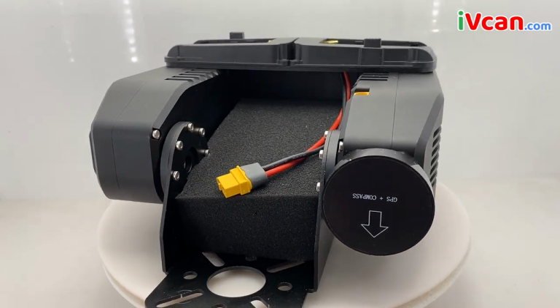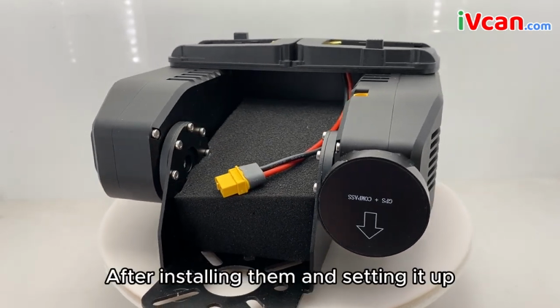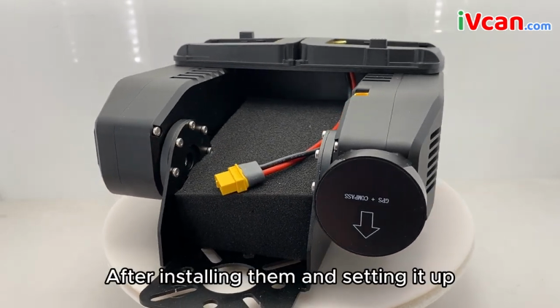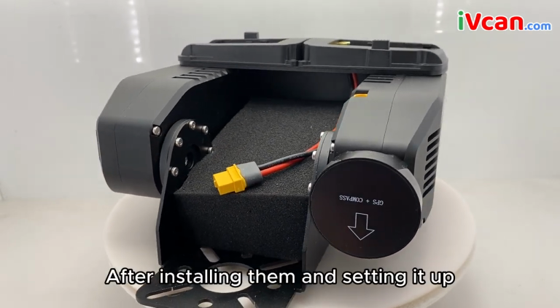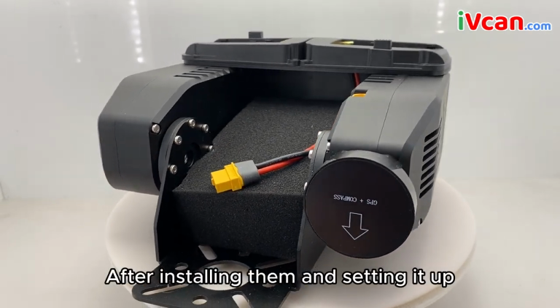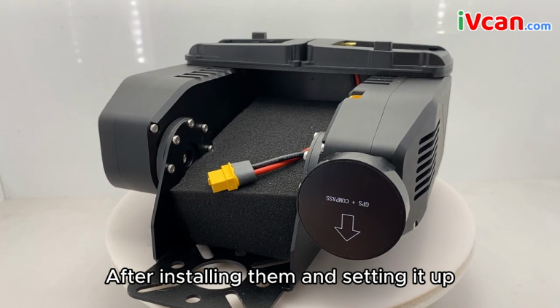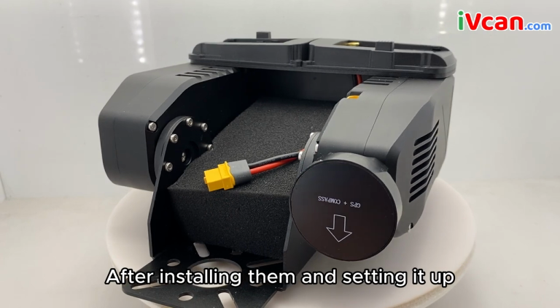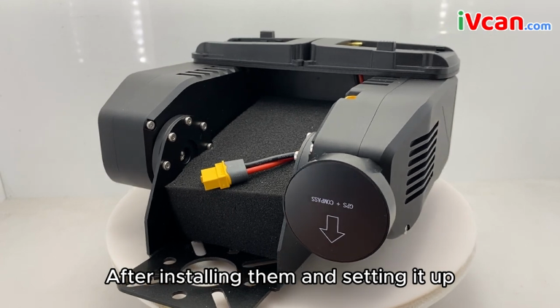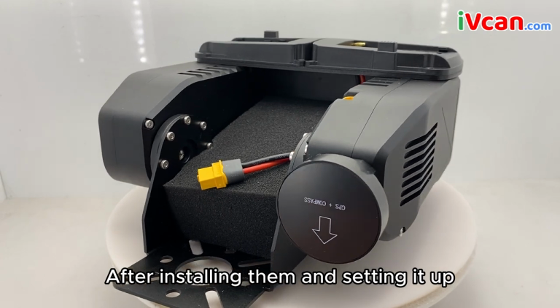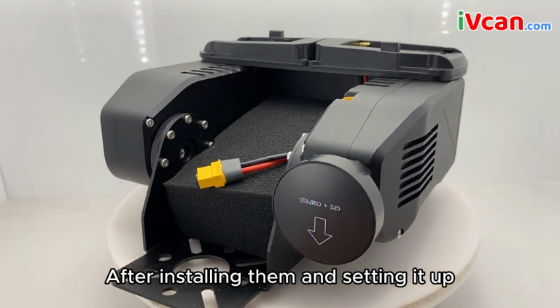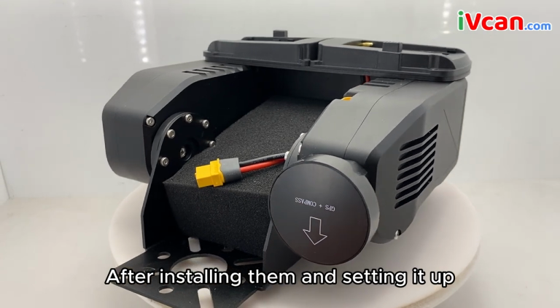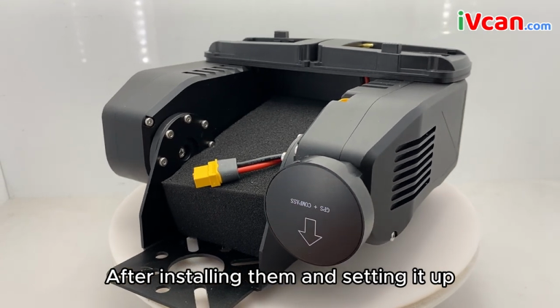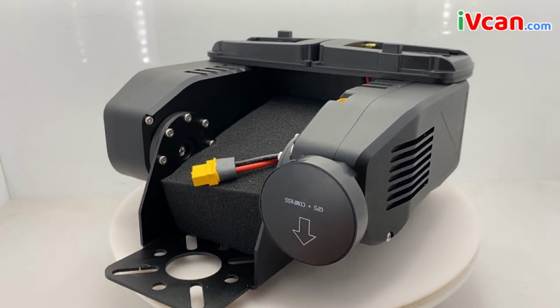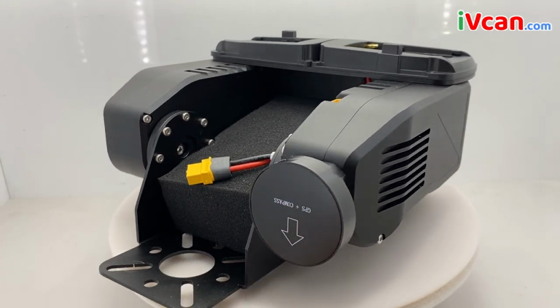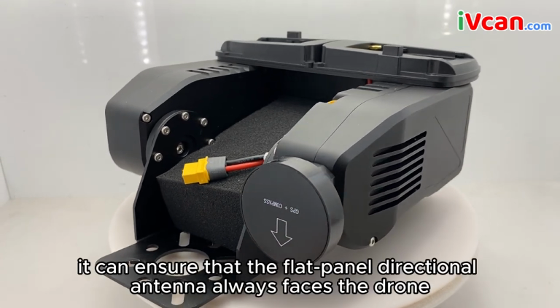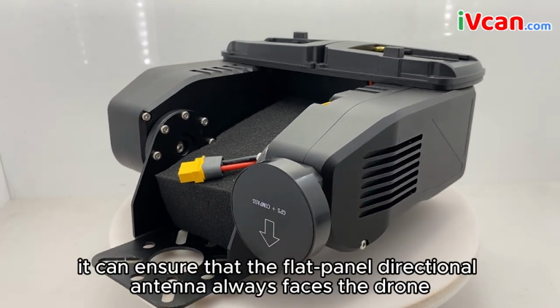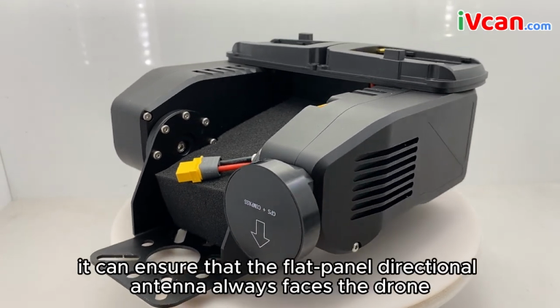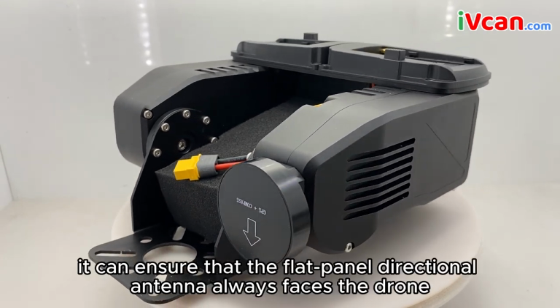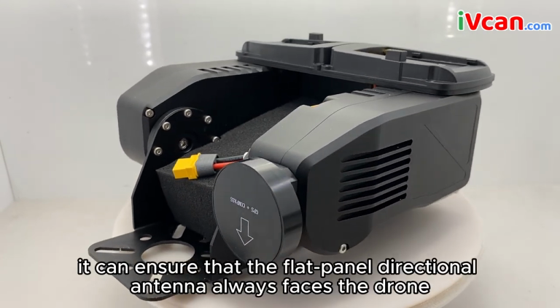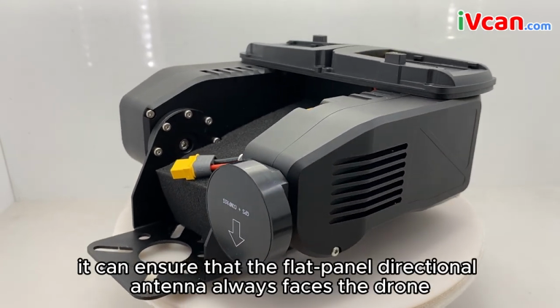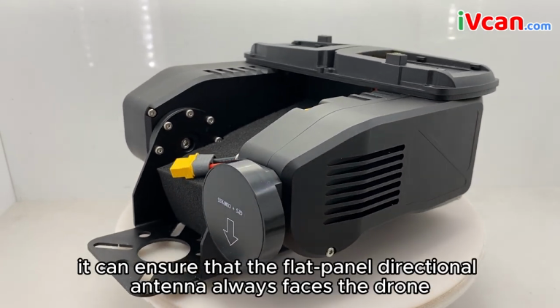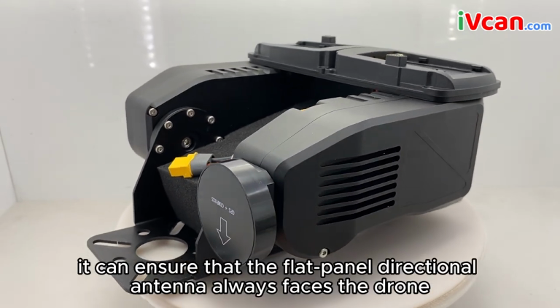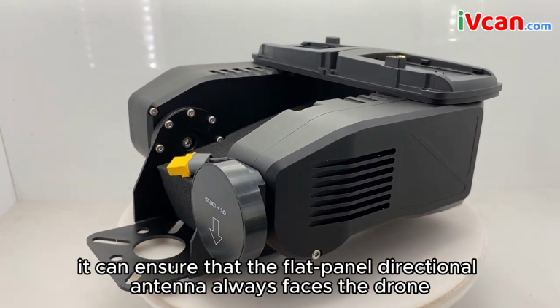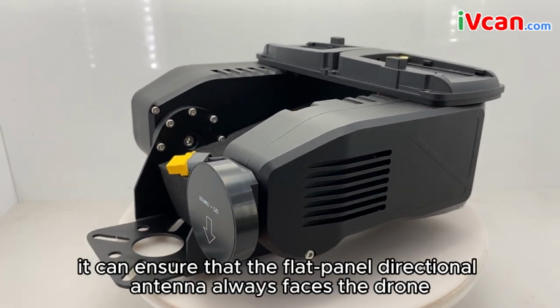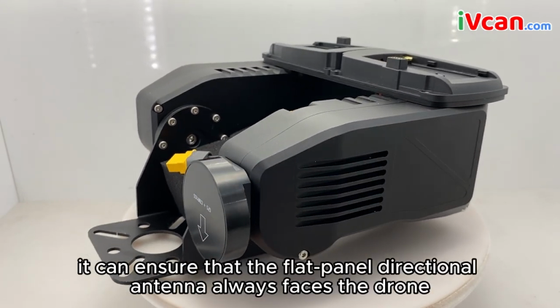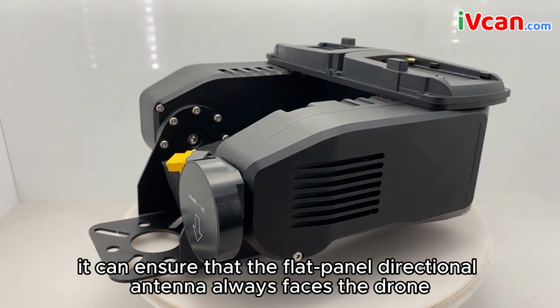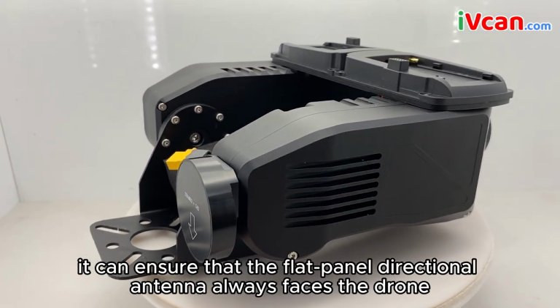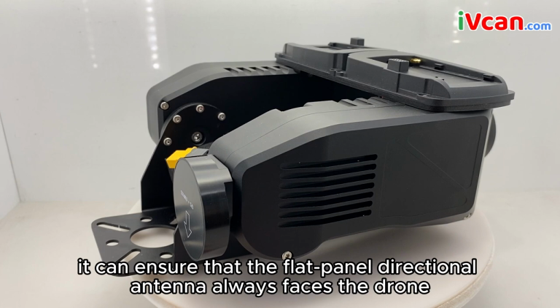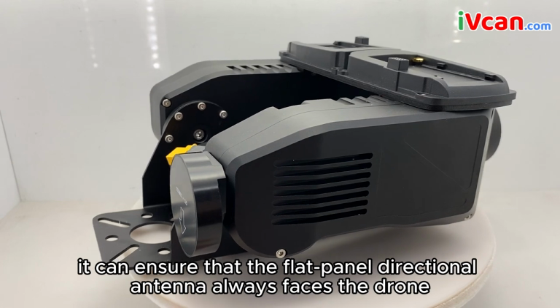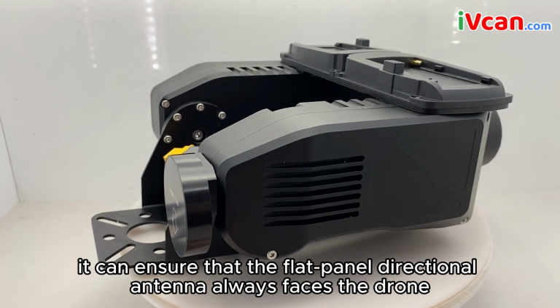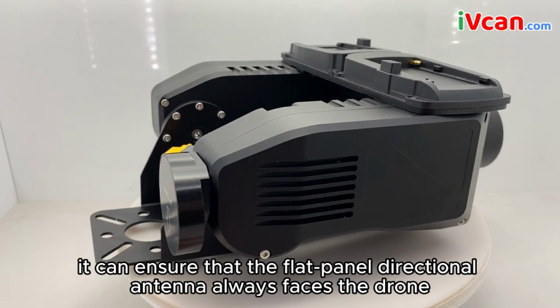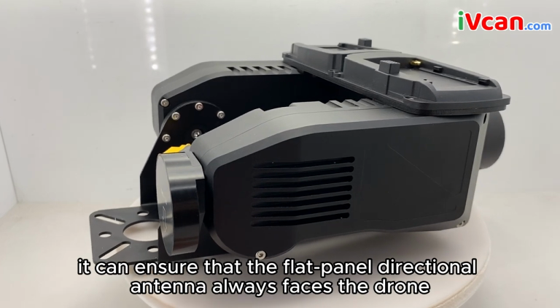After installing them and setting it up, it can ensure that the flat panel directional antenna always faces the drone.